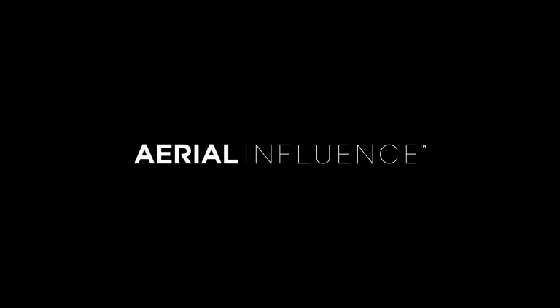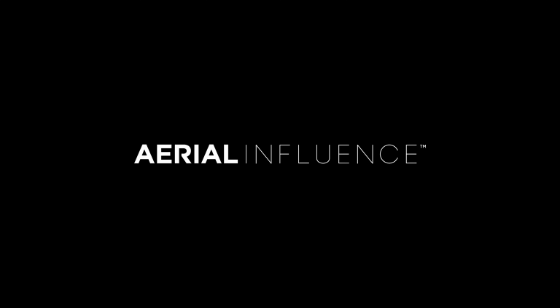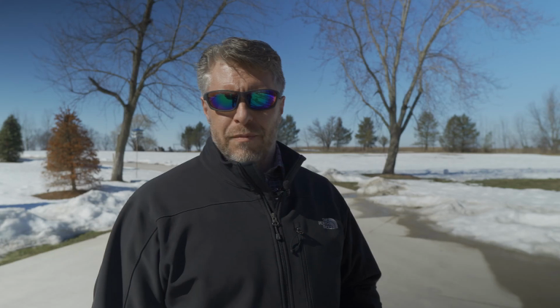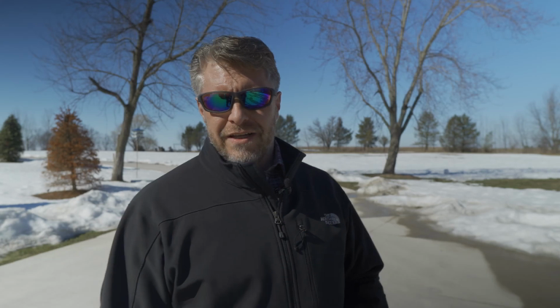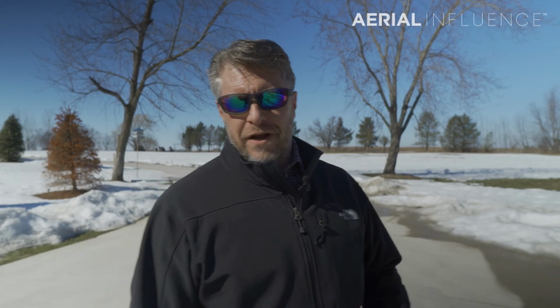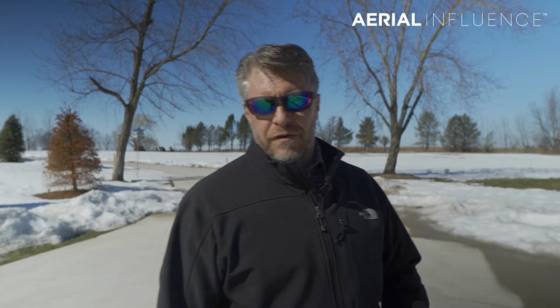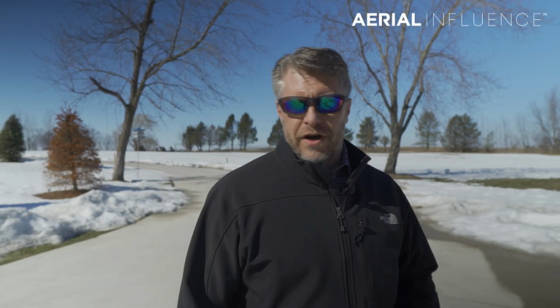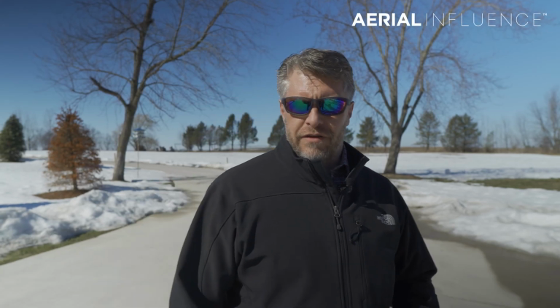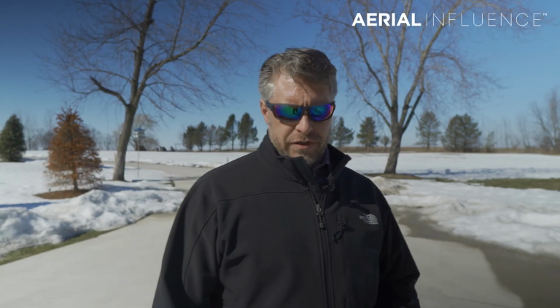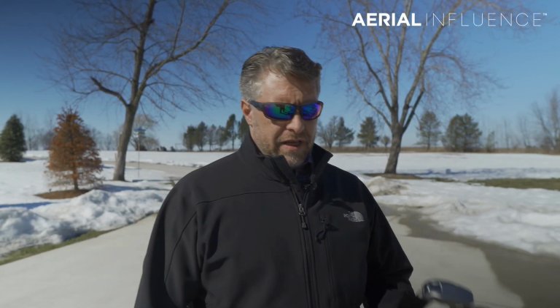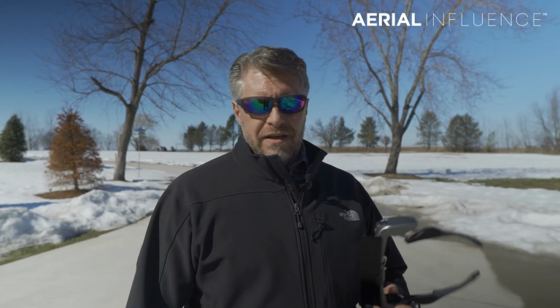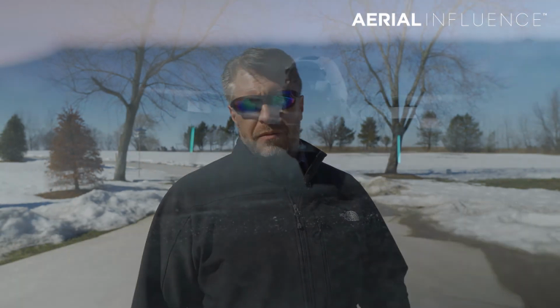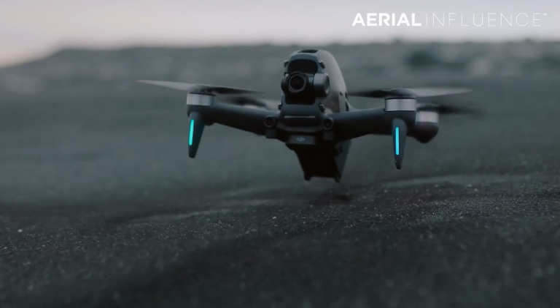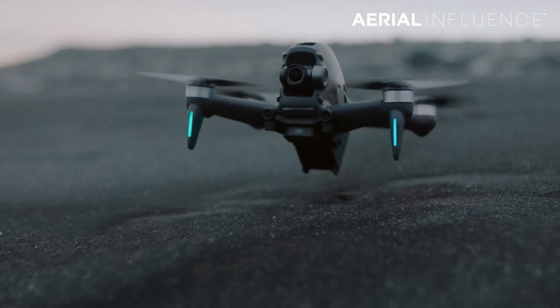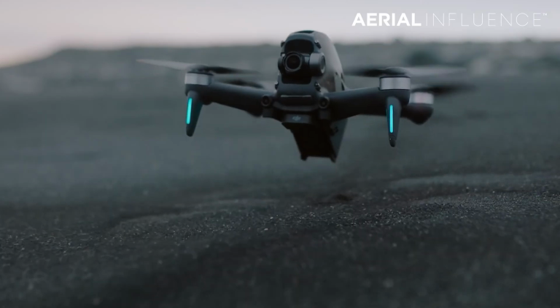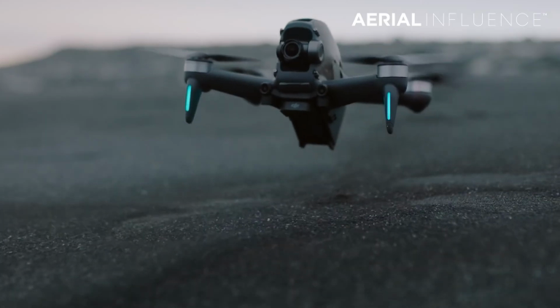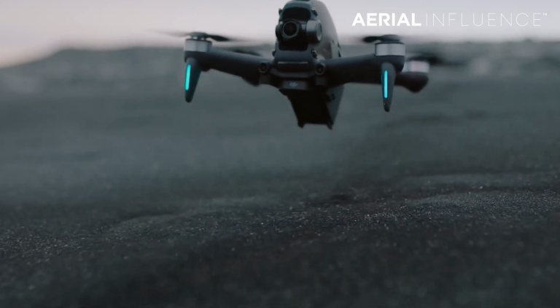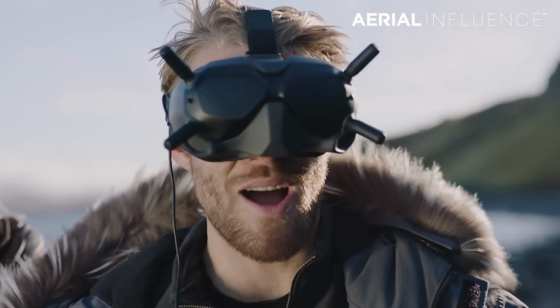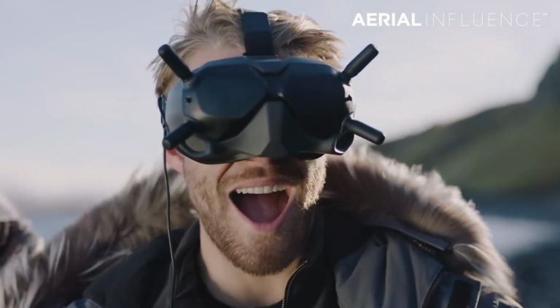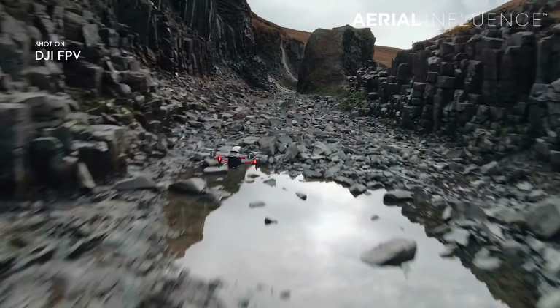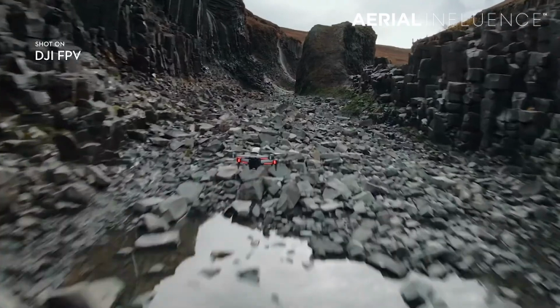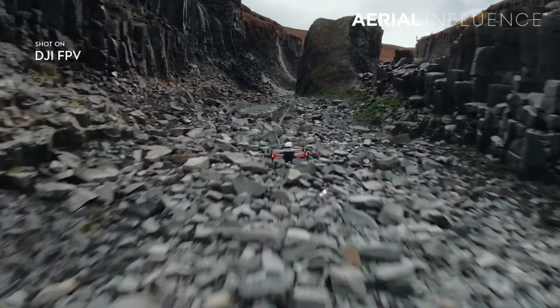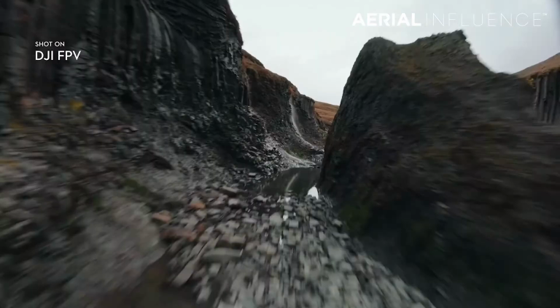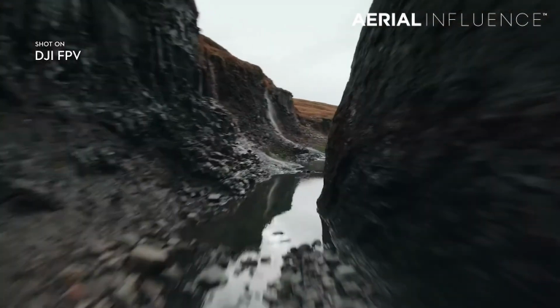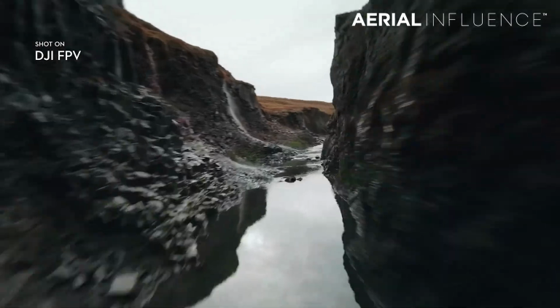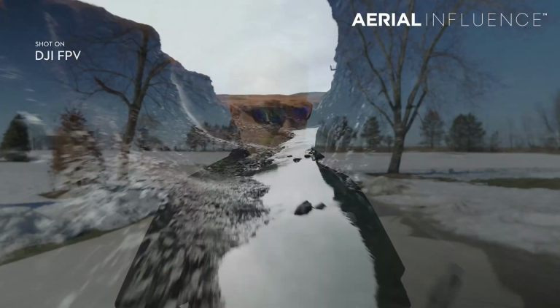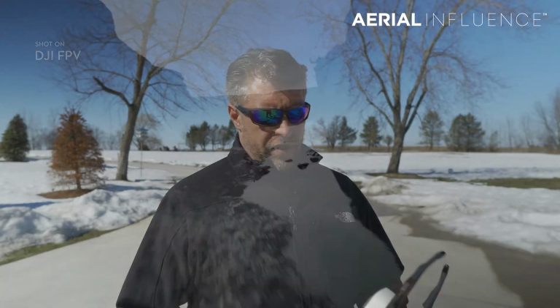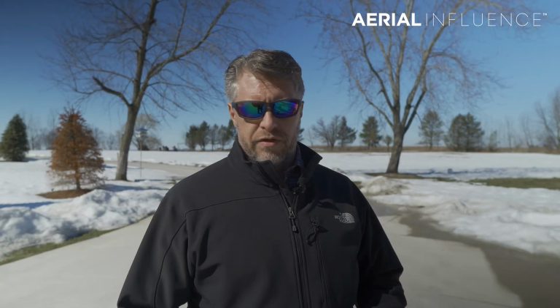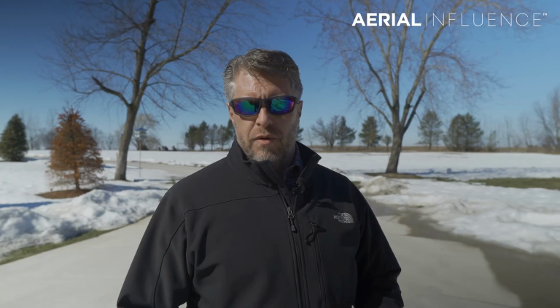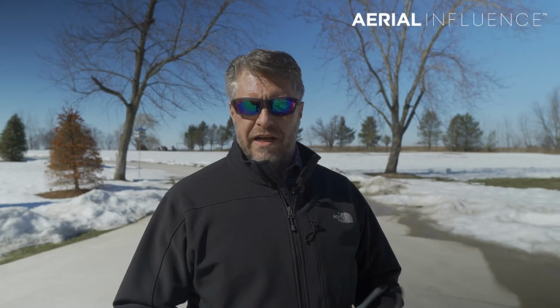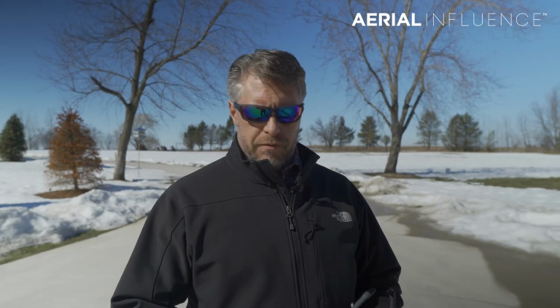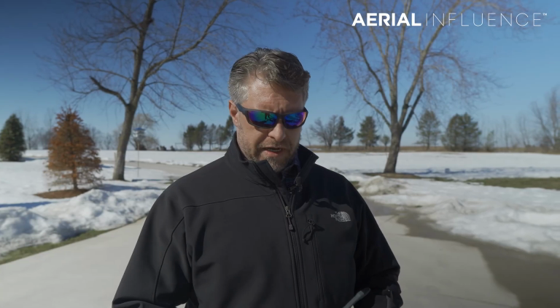Hey everybody, it's Michael from Ariel Influence. Everybody's been talking about the DJI FPV drone, but we thought we'd throw it back a little bit.